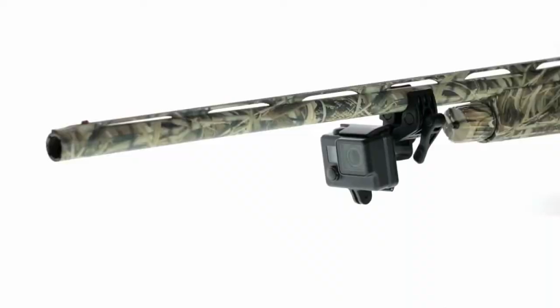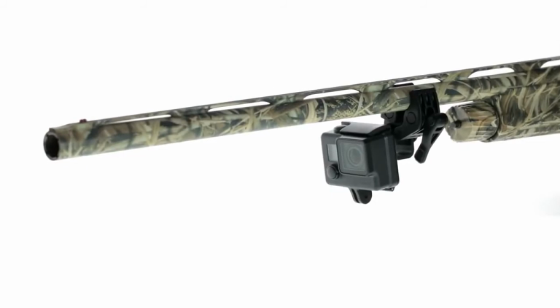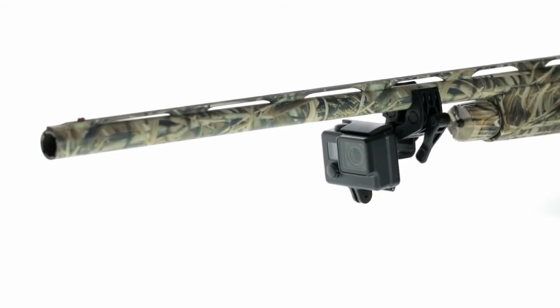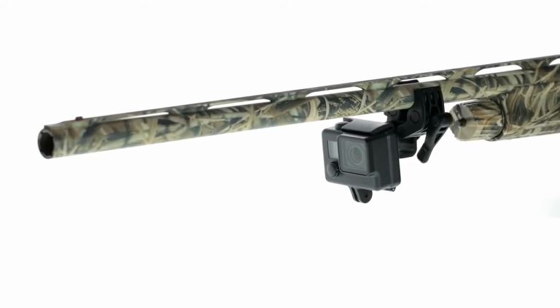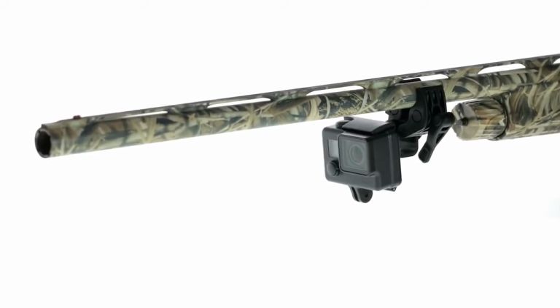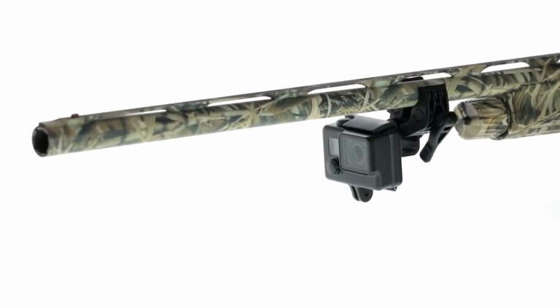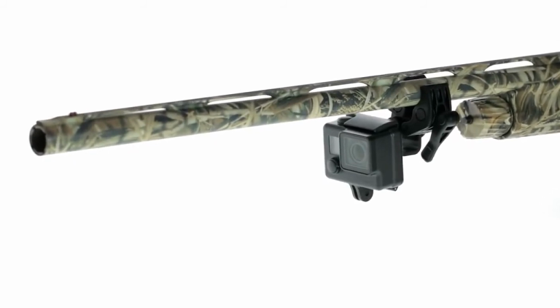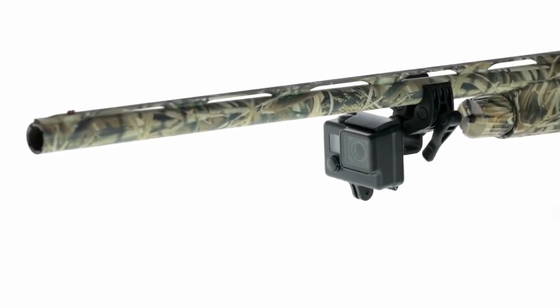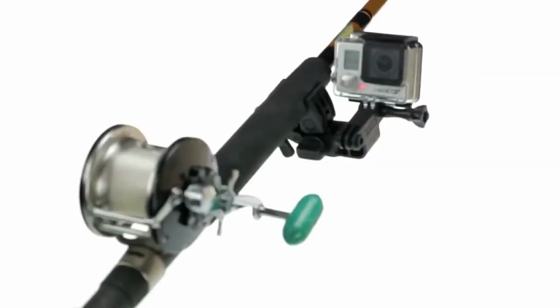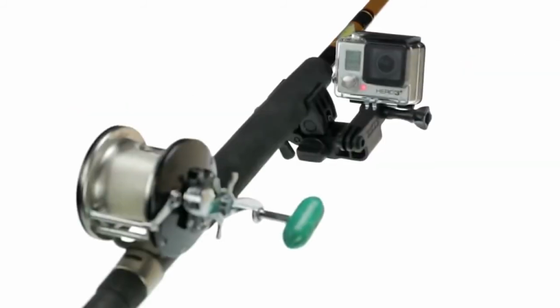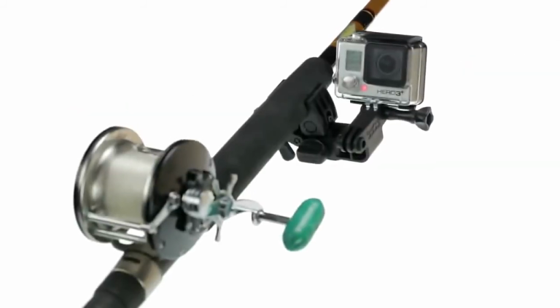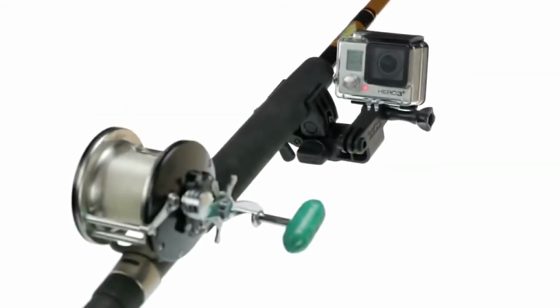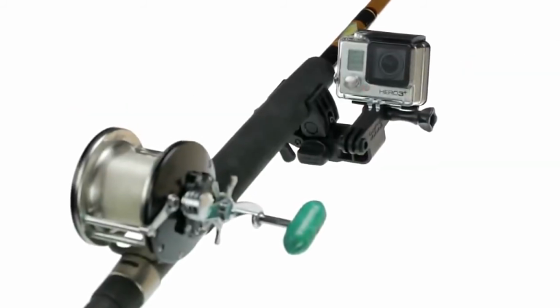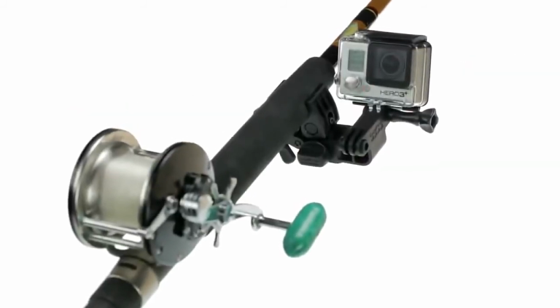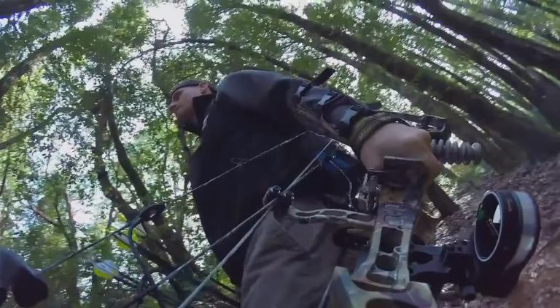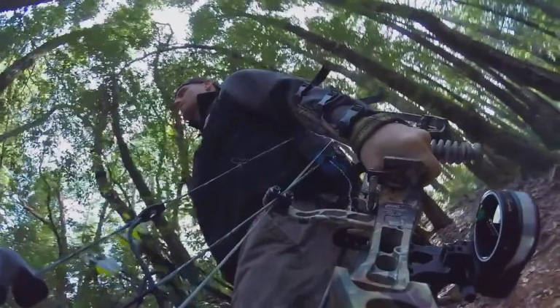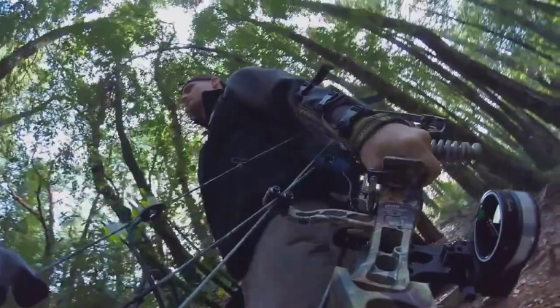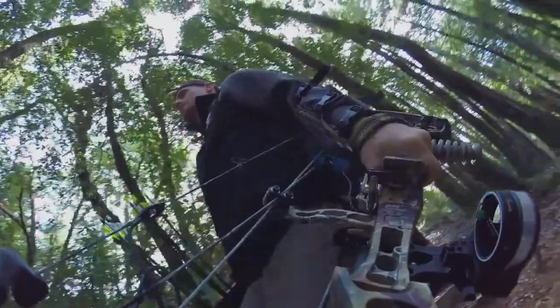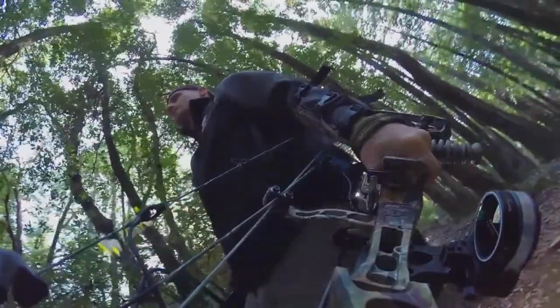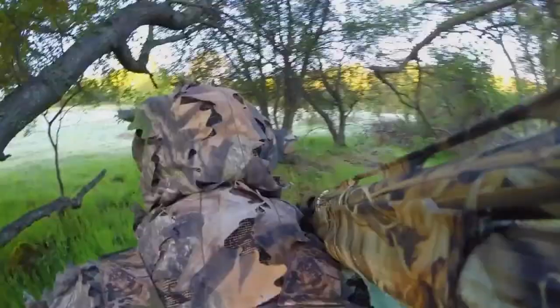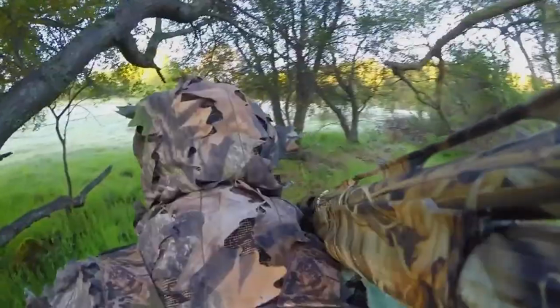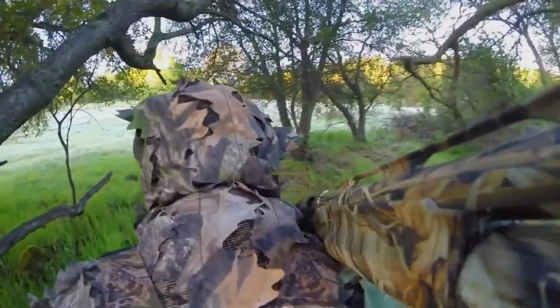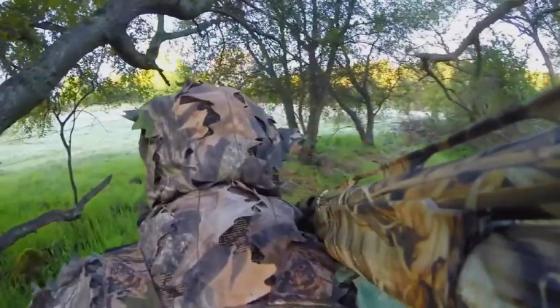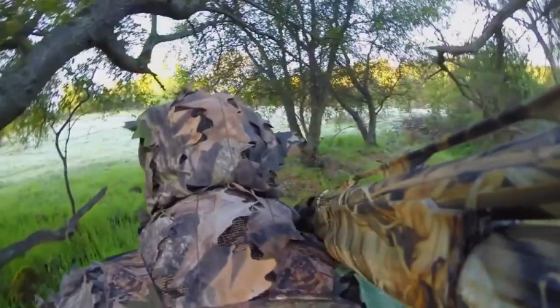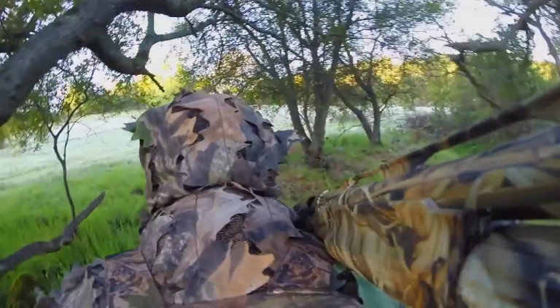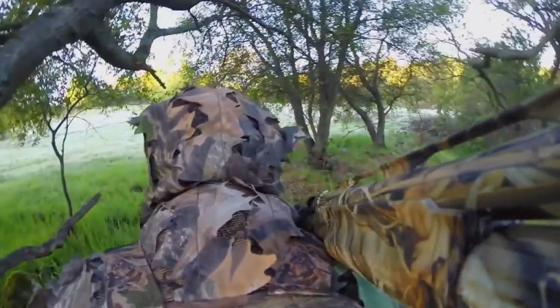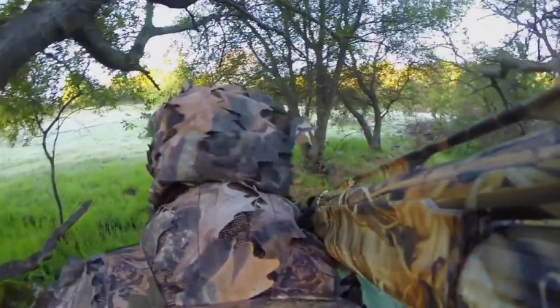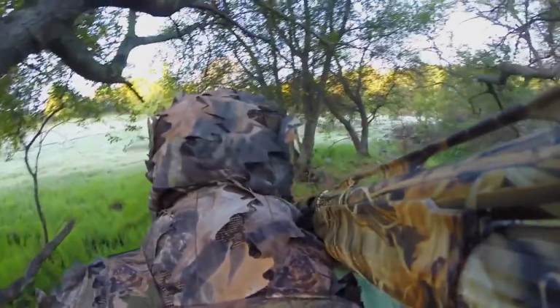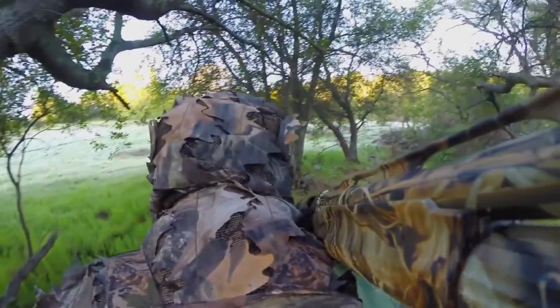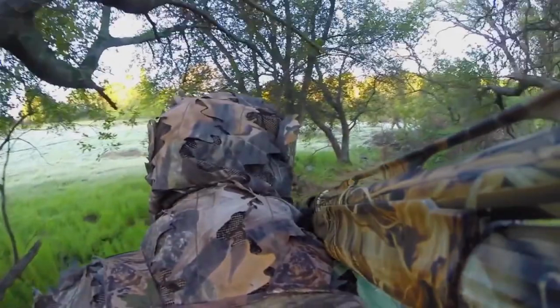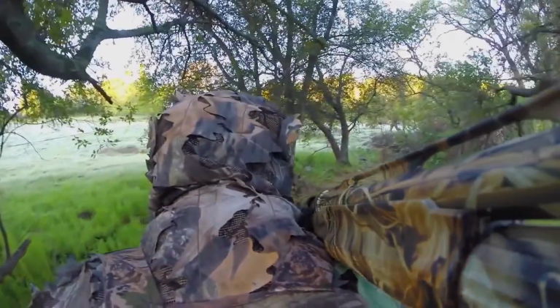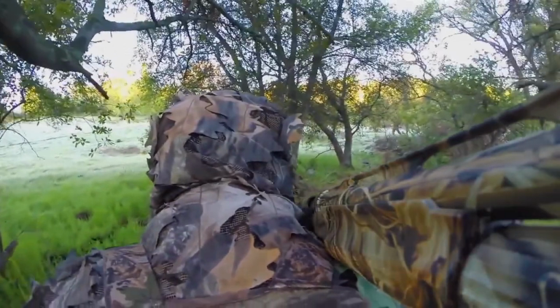Mount your GoPro to guns, fishing rods and bows with the Sportsman mount and come back from the adventure with a story to tell.